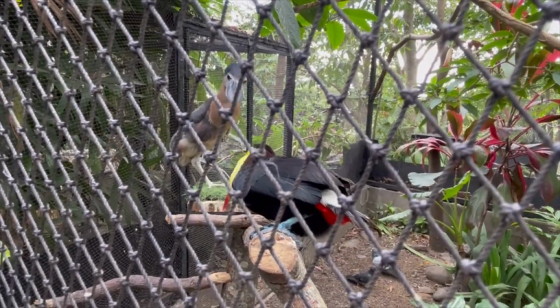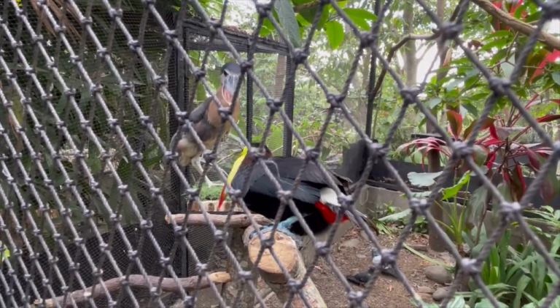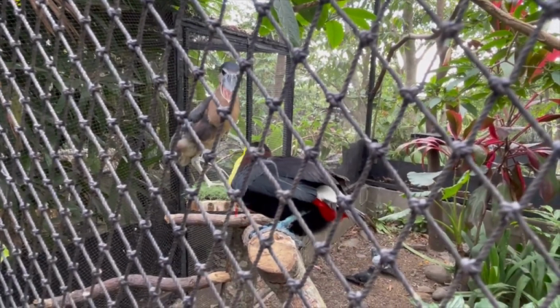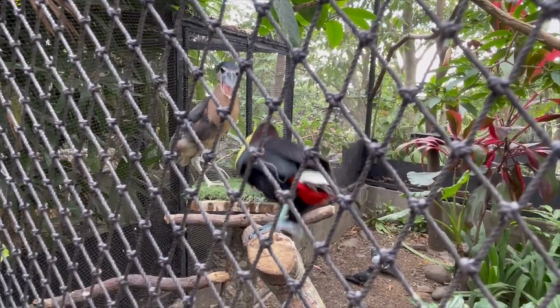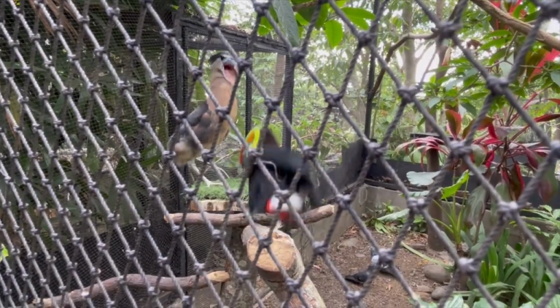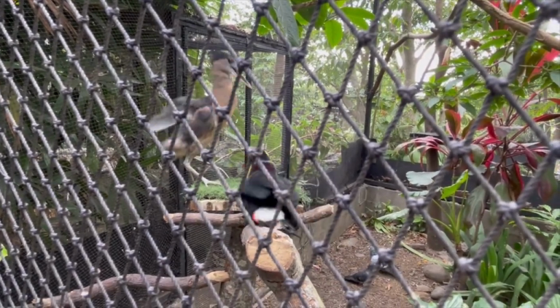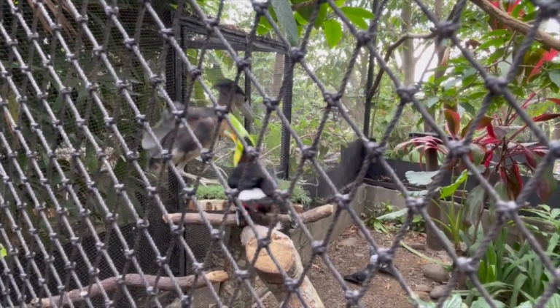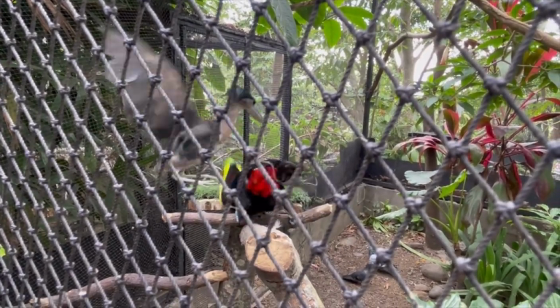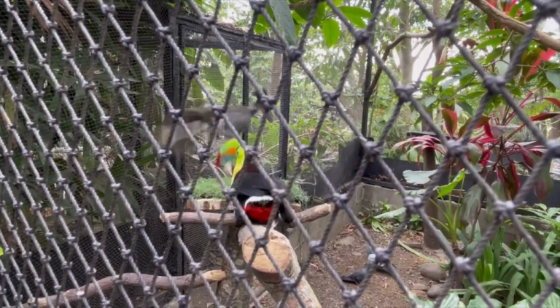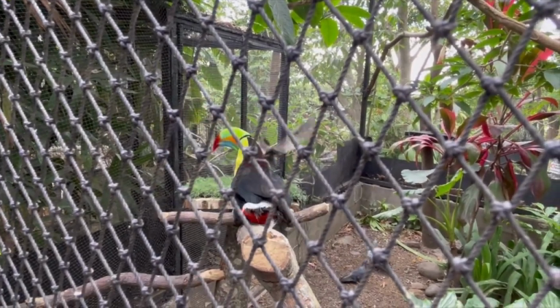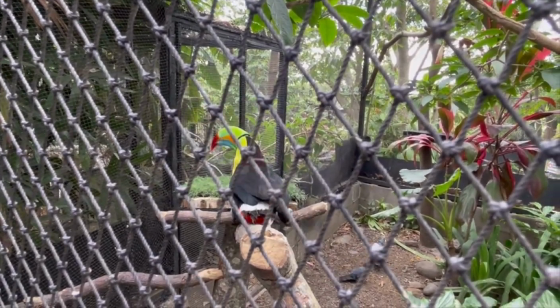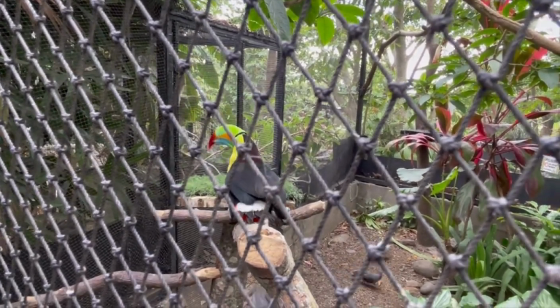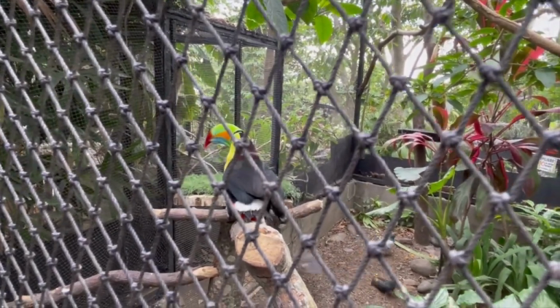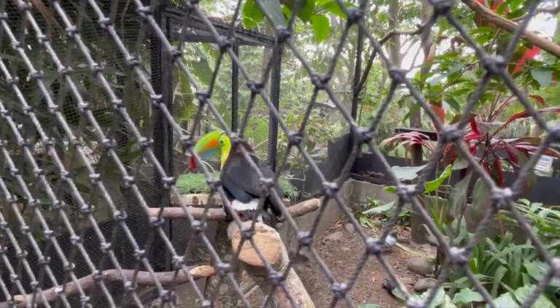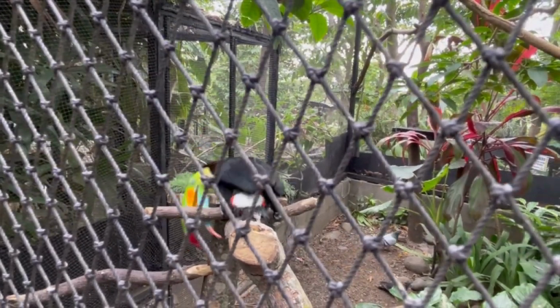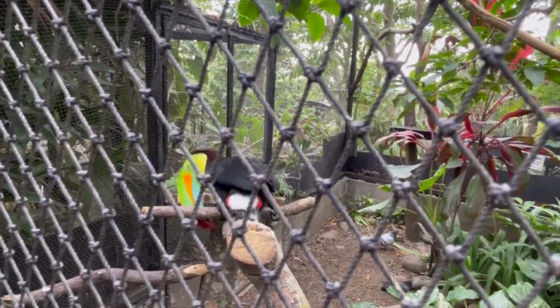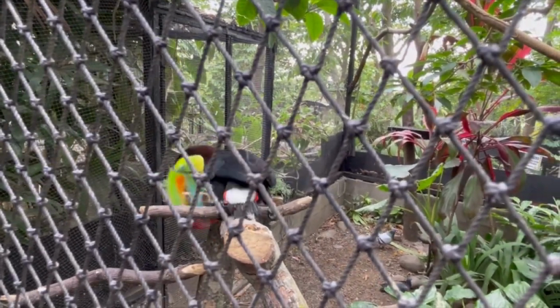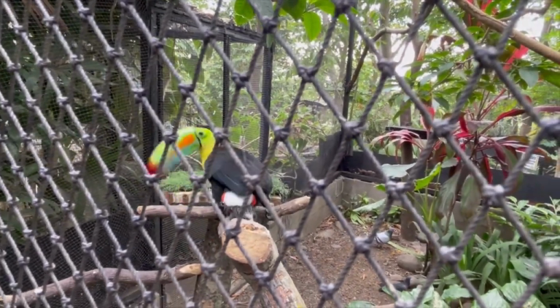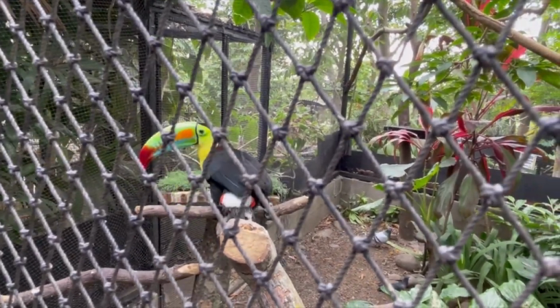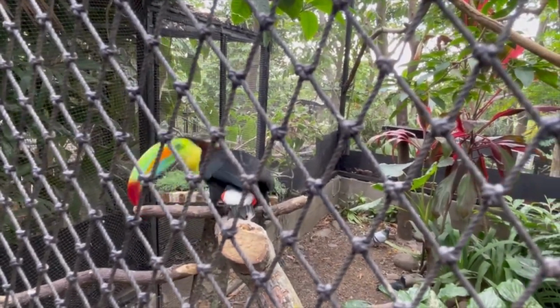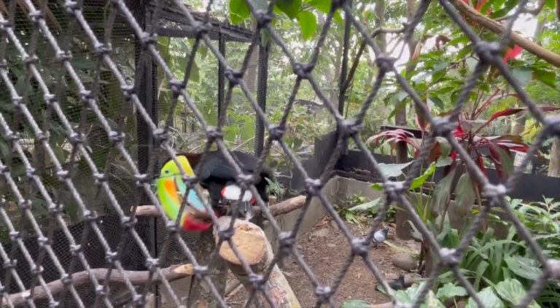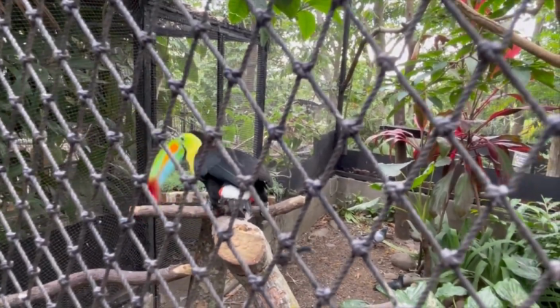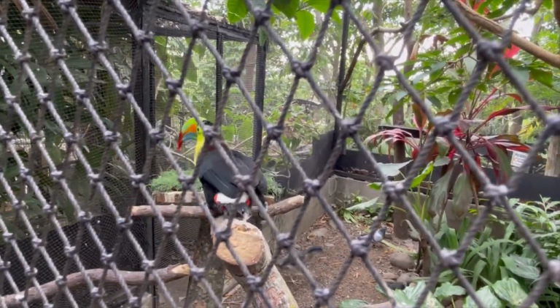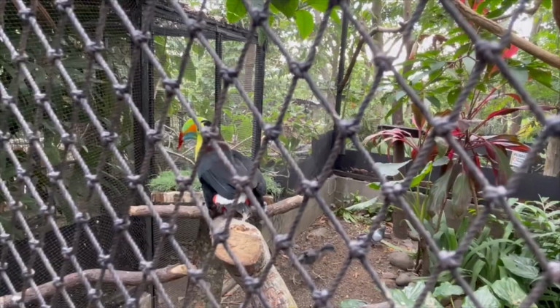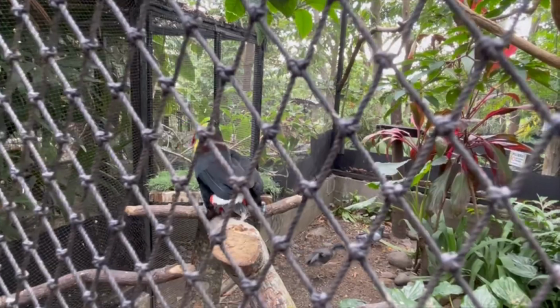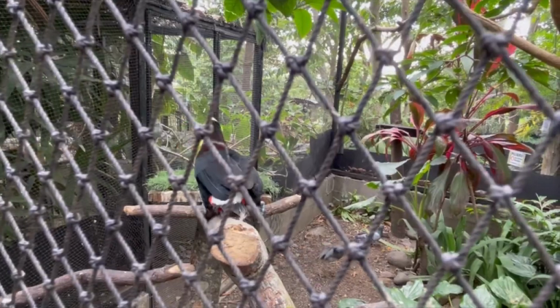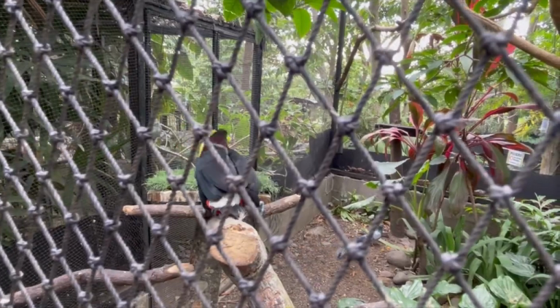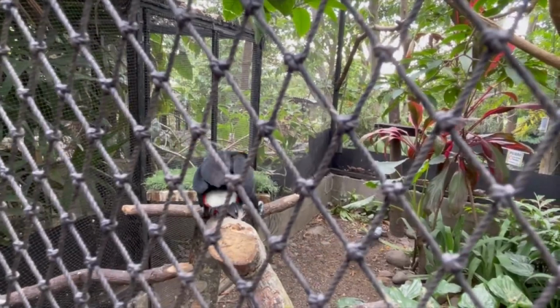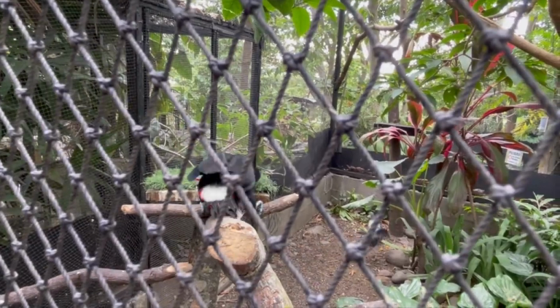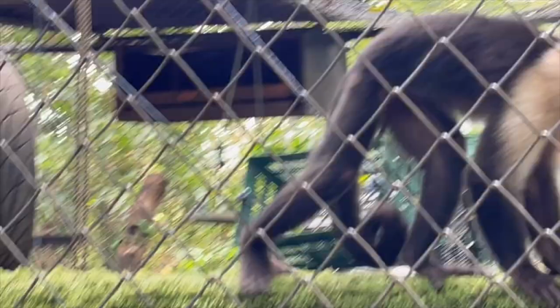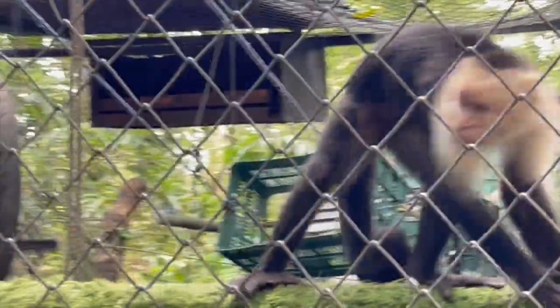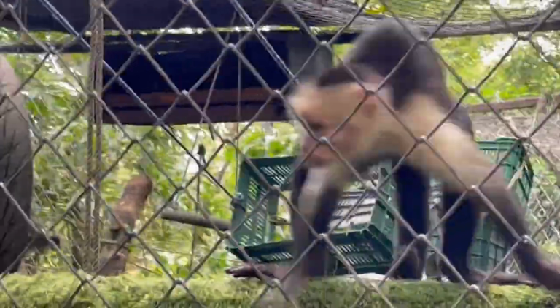But this other one had quite an attitude — the guide said 'qué grosero' — but still cute!